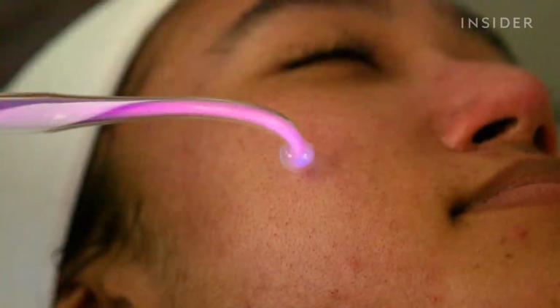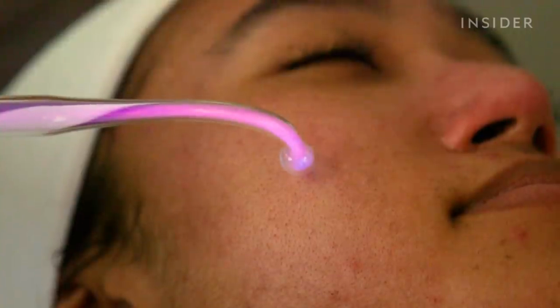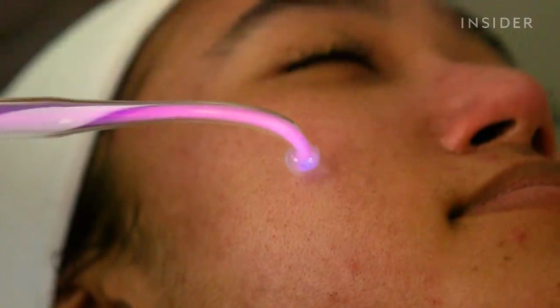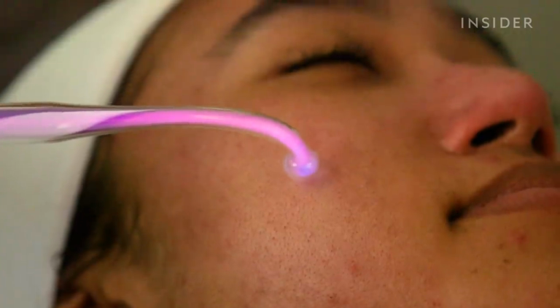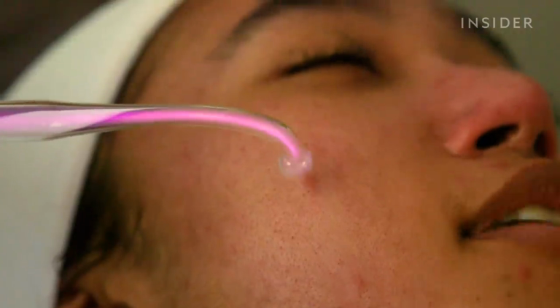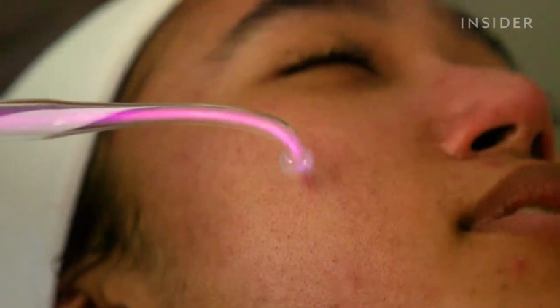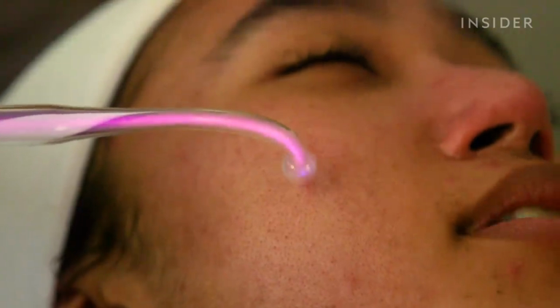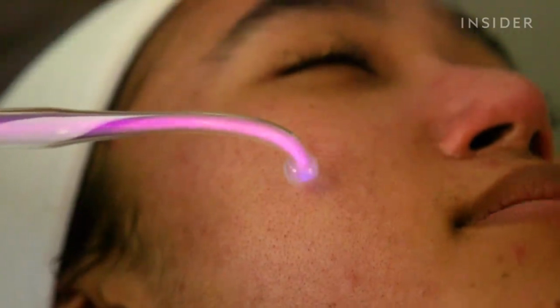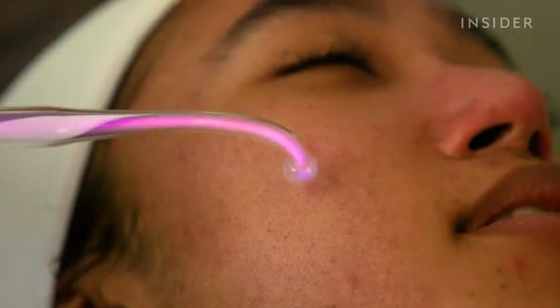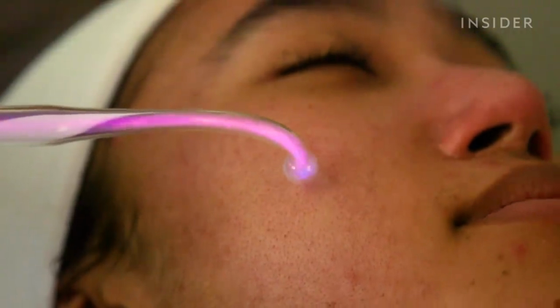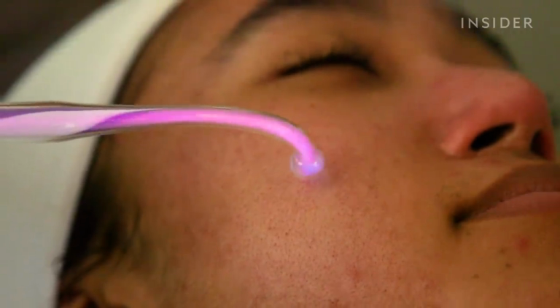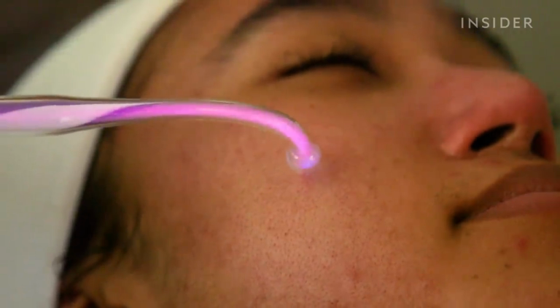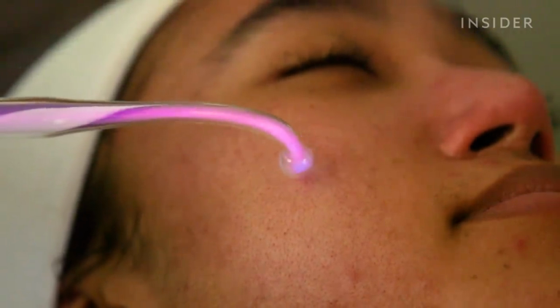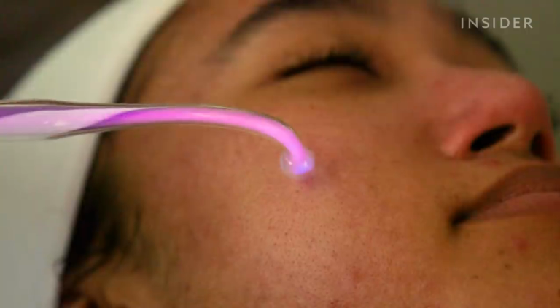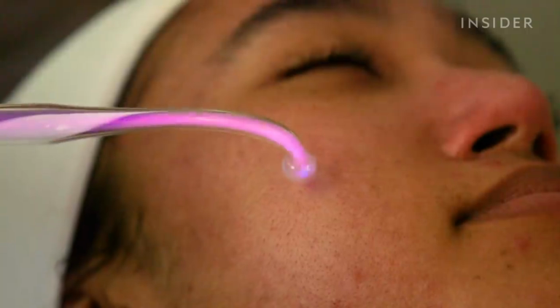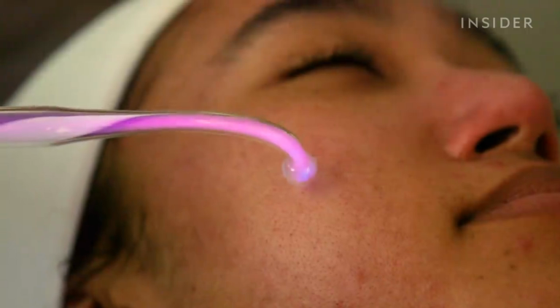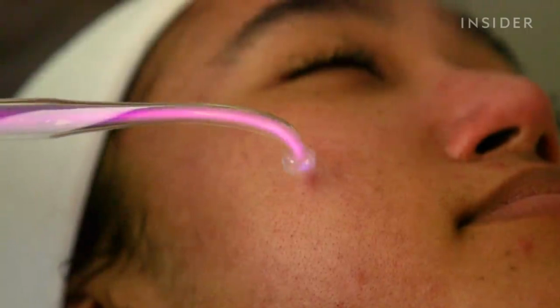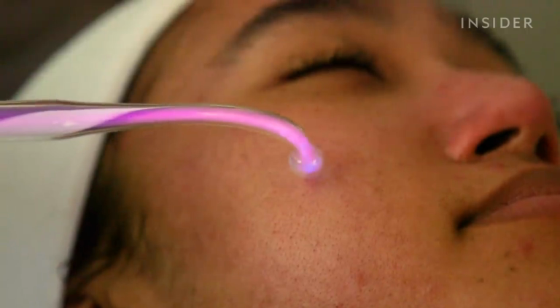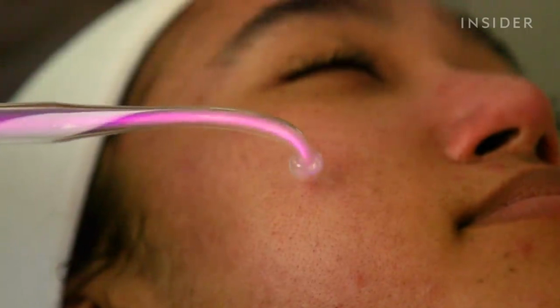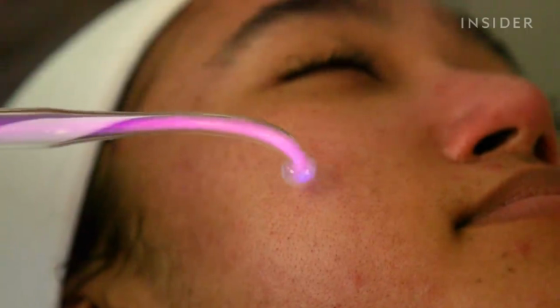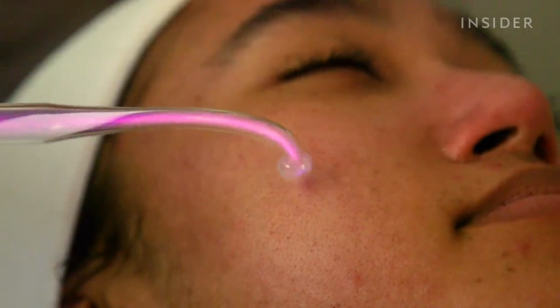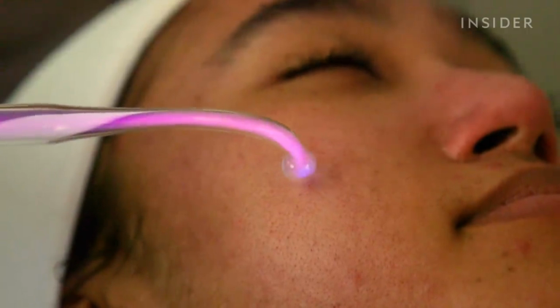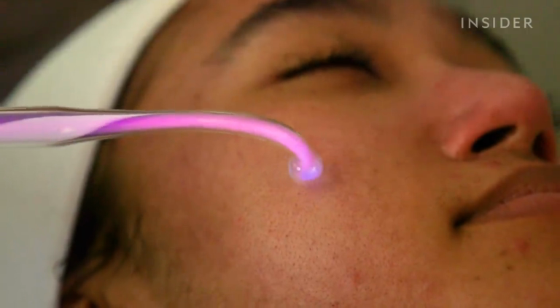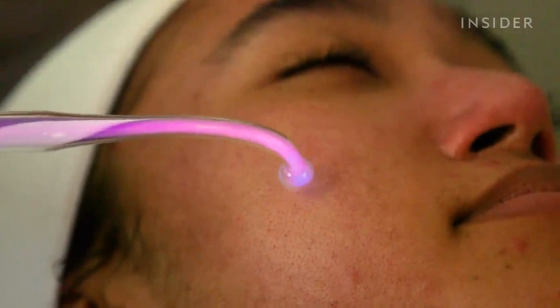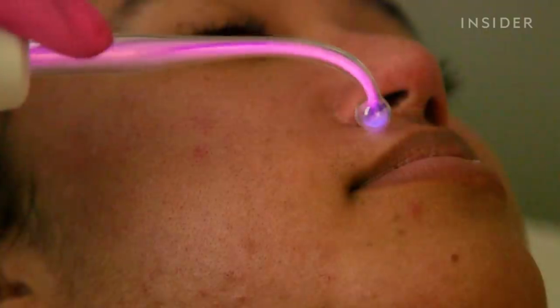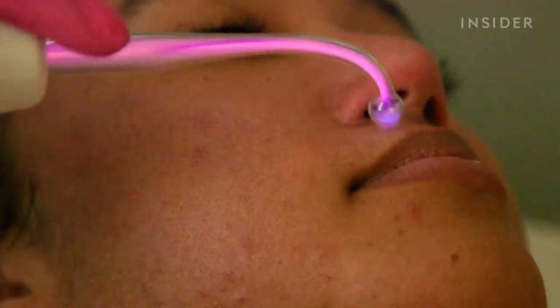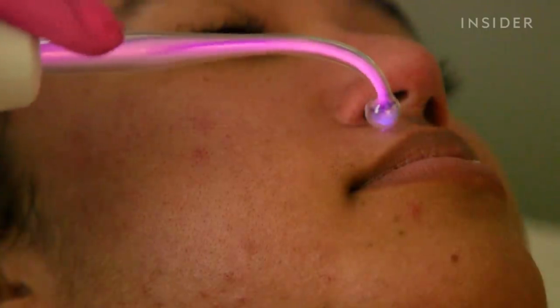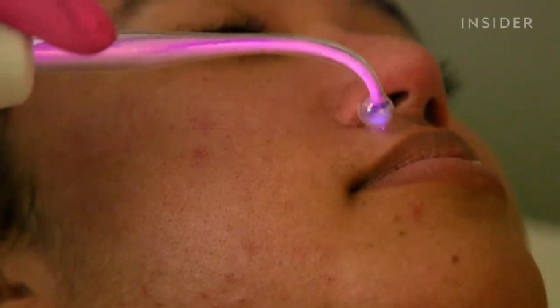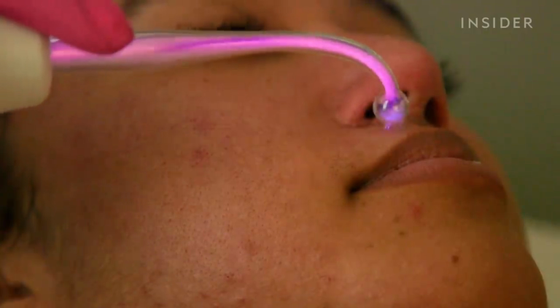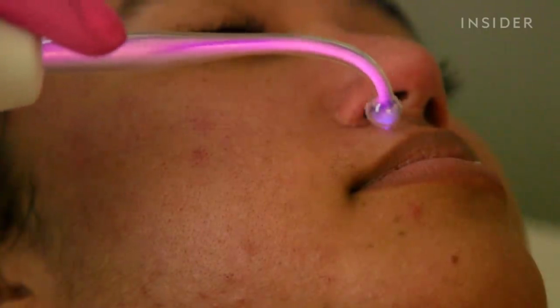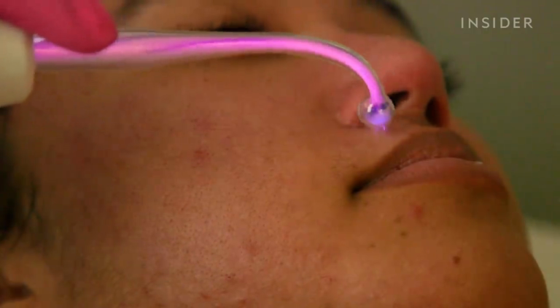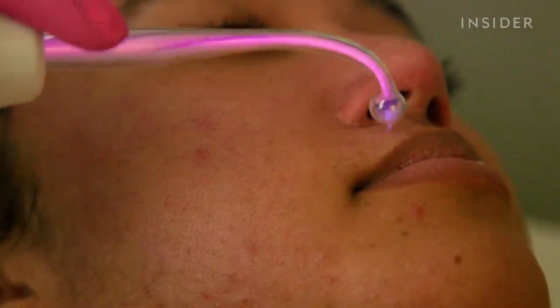Next, Fufu zapped my face with a high-frequency treatment meant to target my acne and kill bacteria.